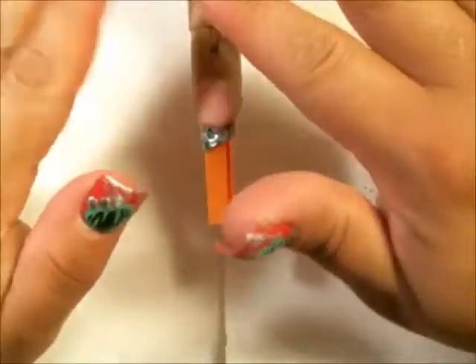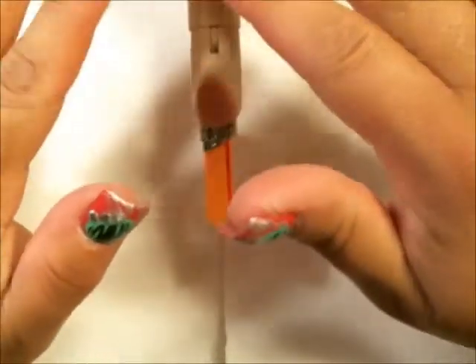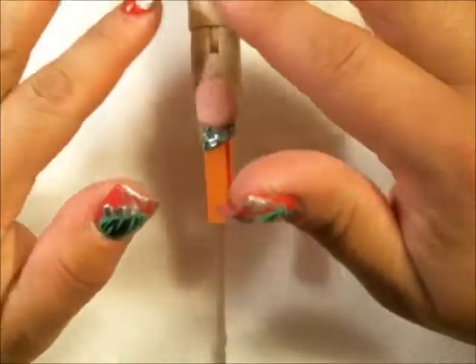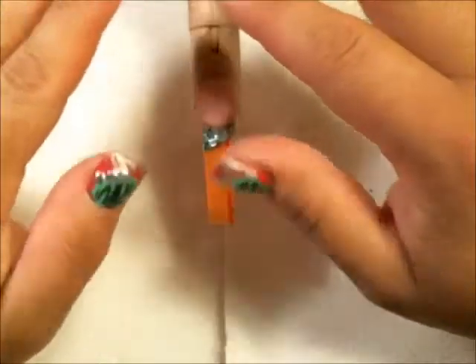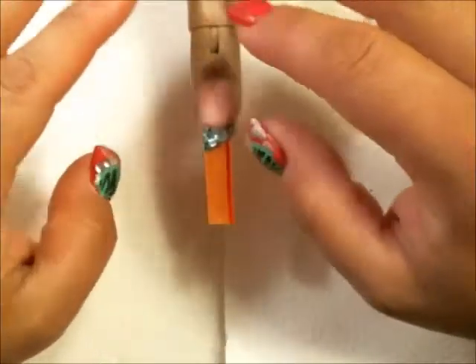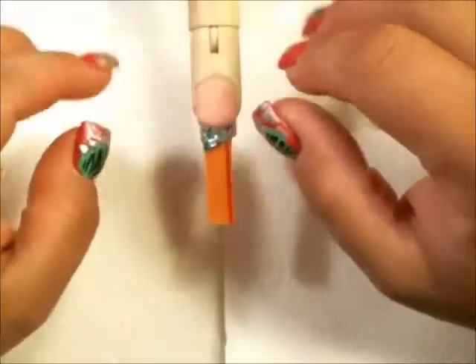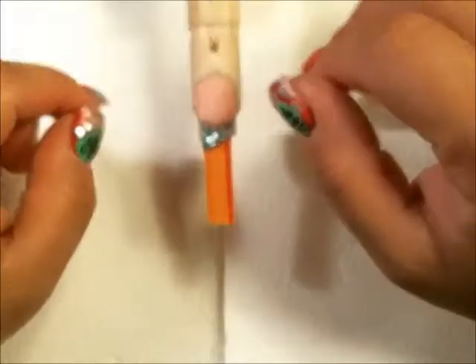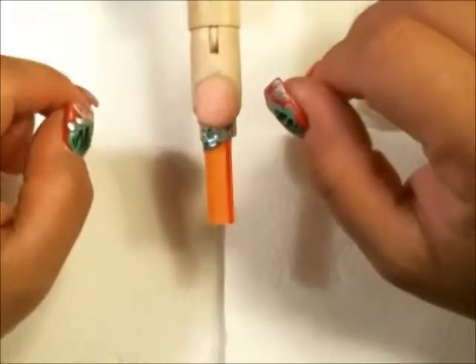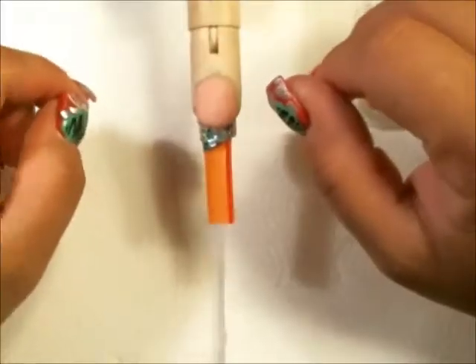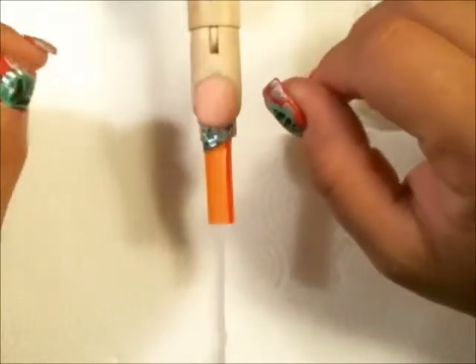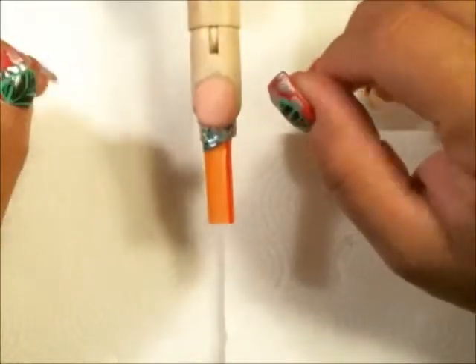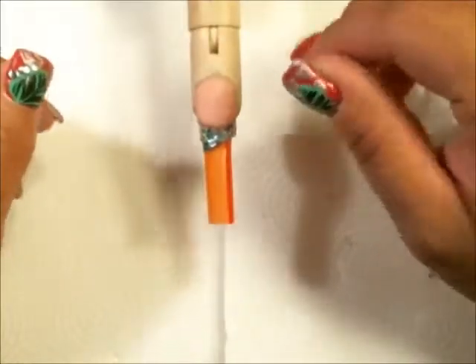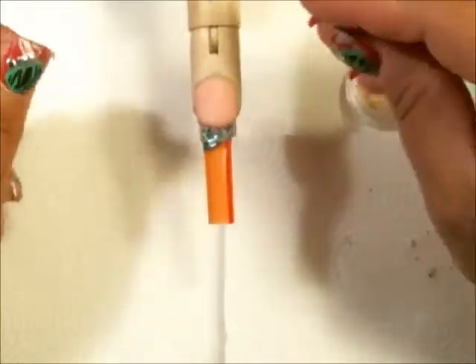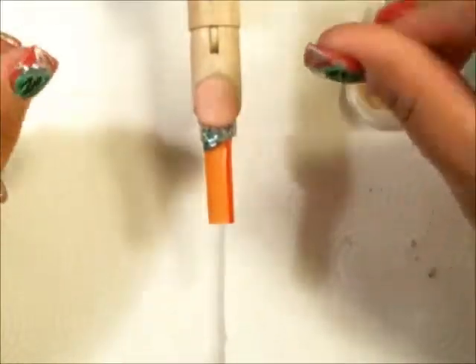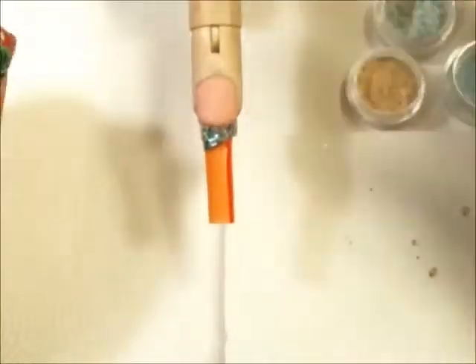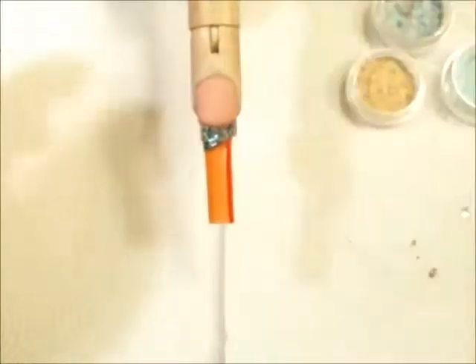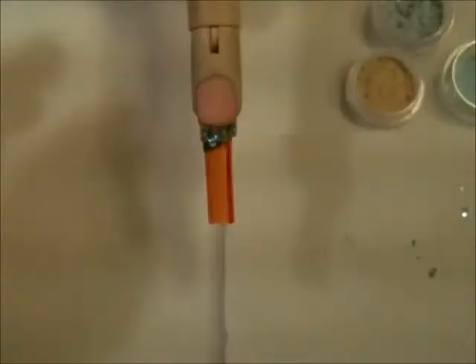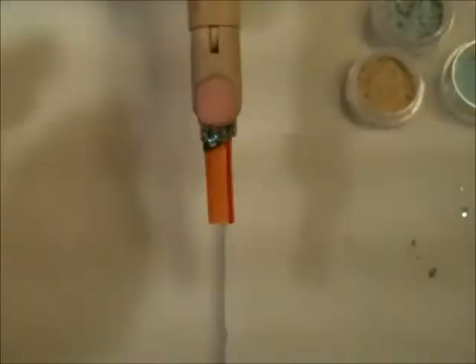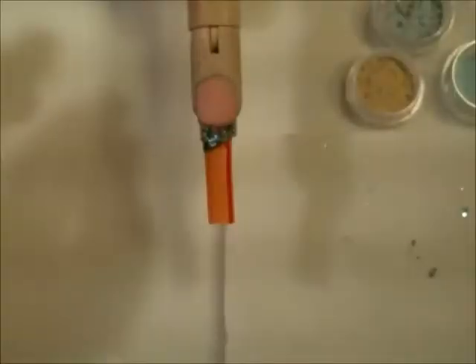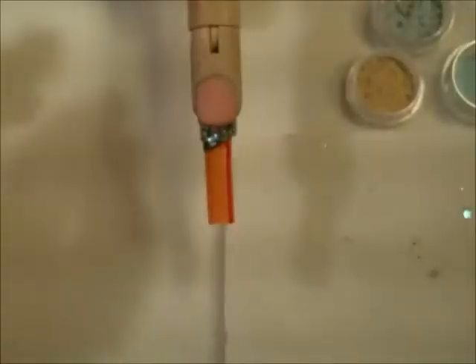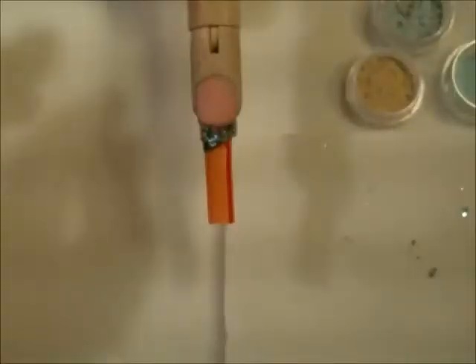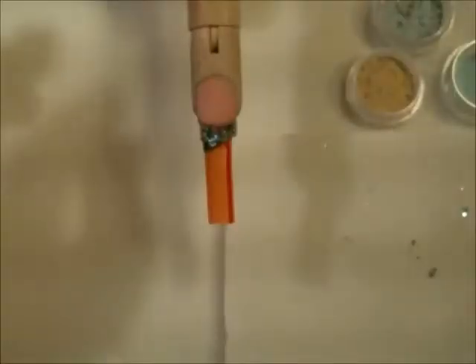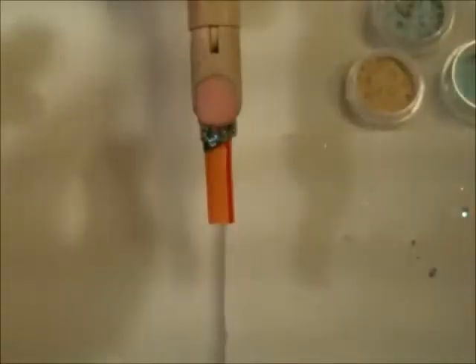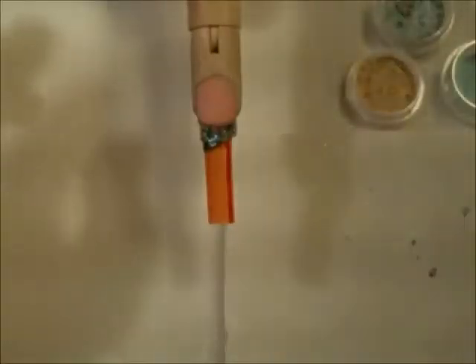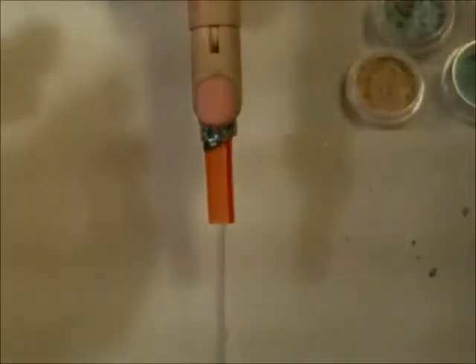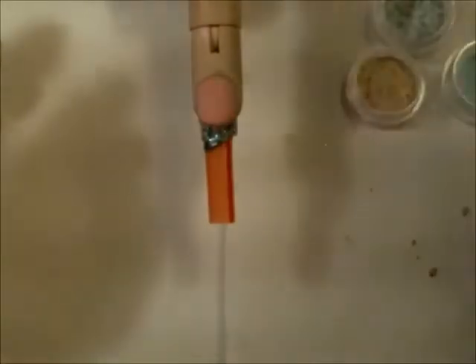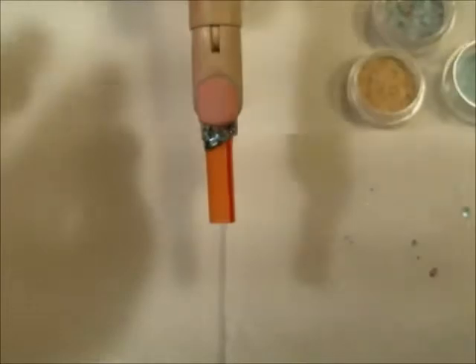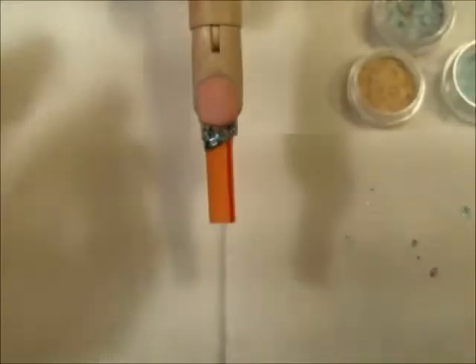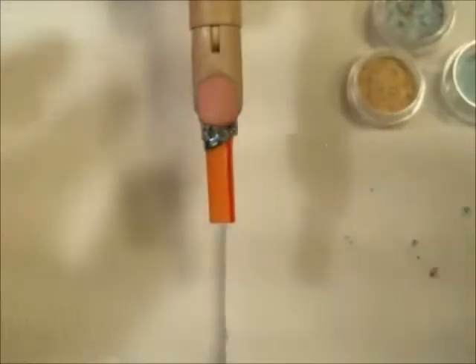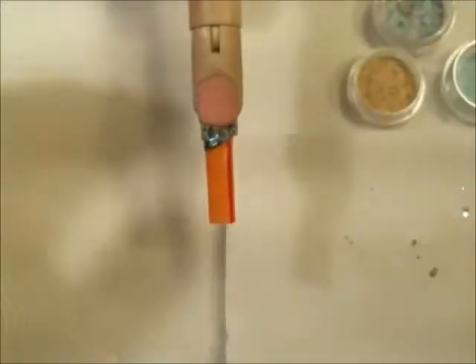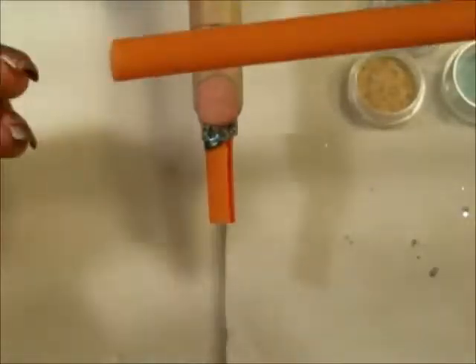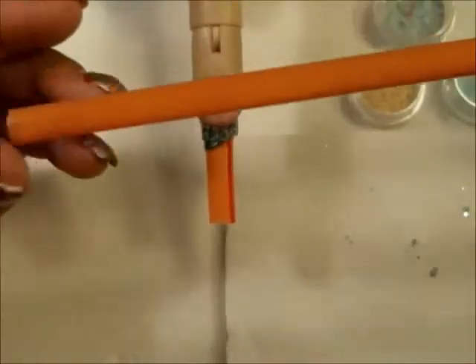Hi ladies, I'm coming to you guys with a quick nail tutorial on the spiral nail.